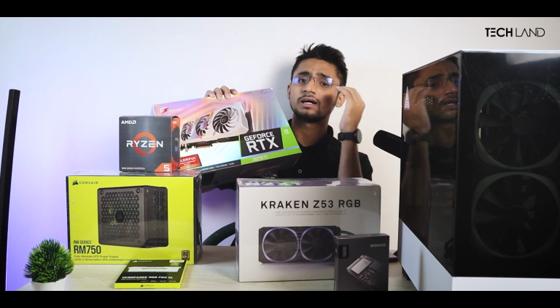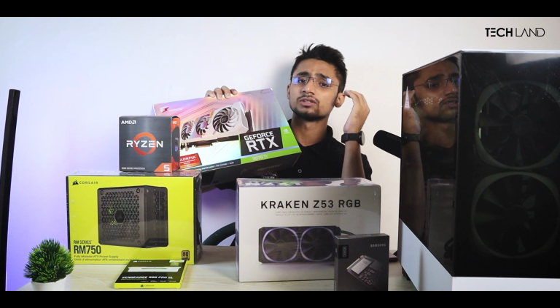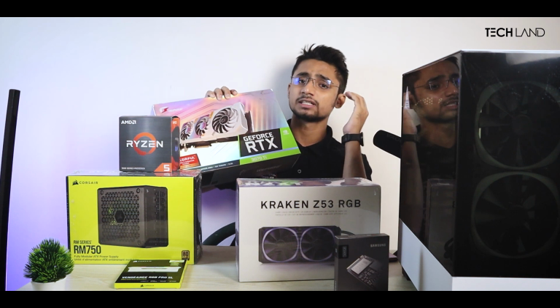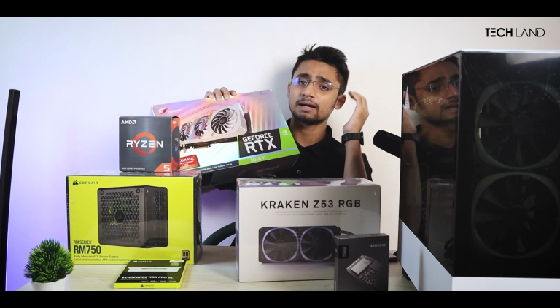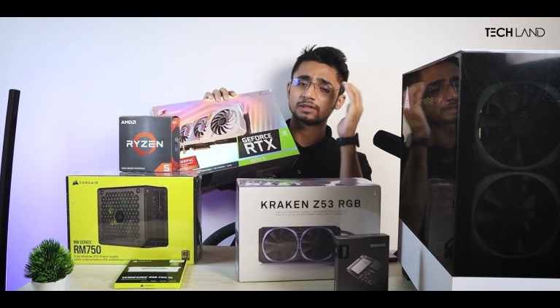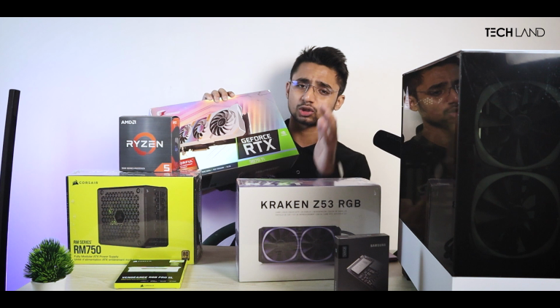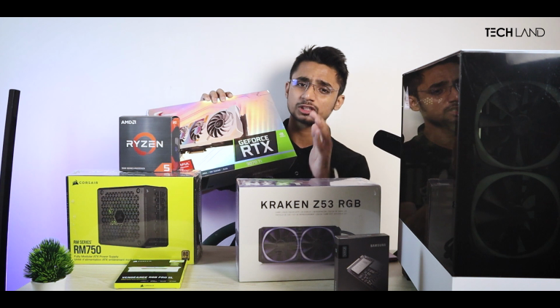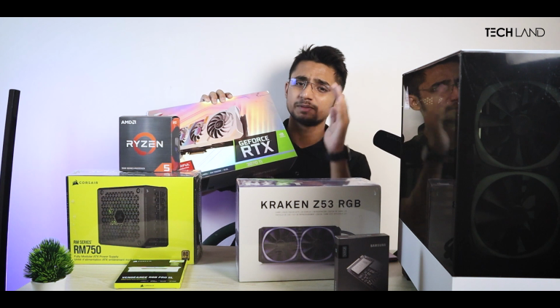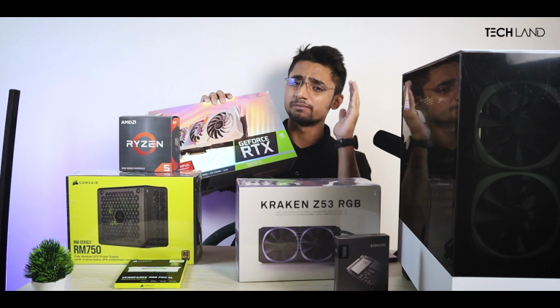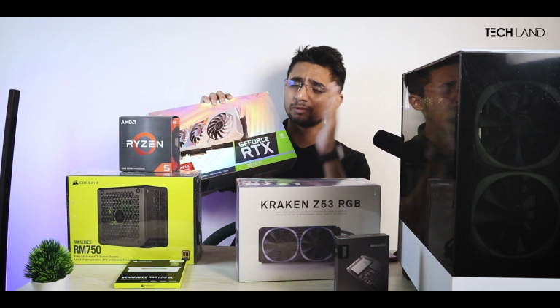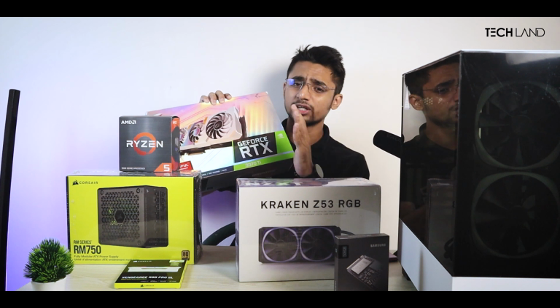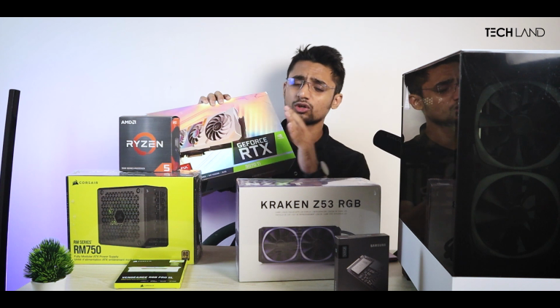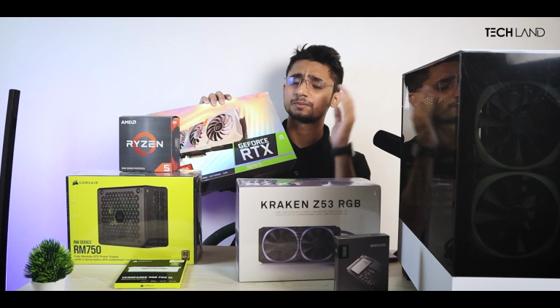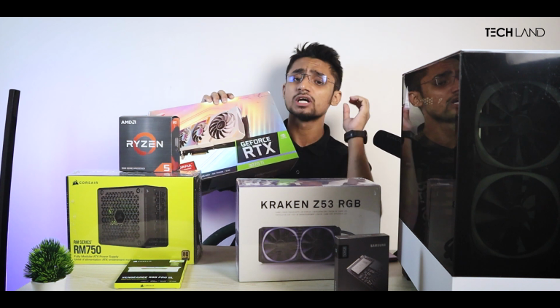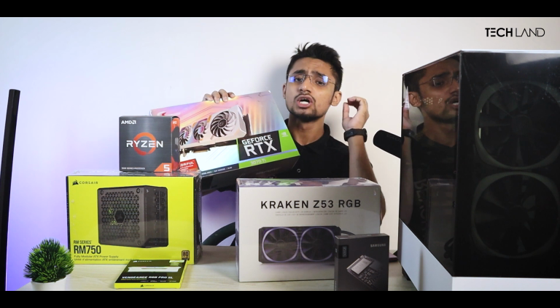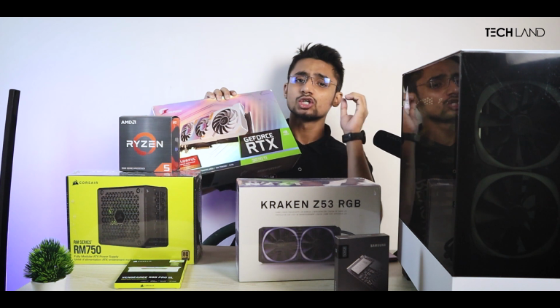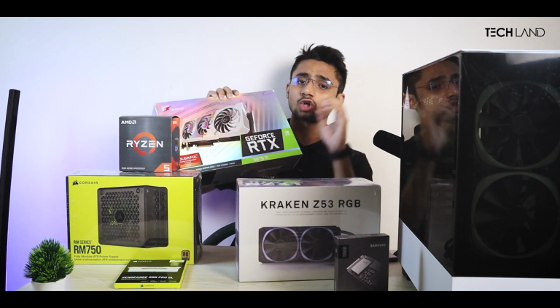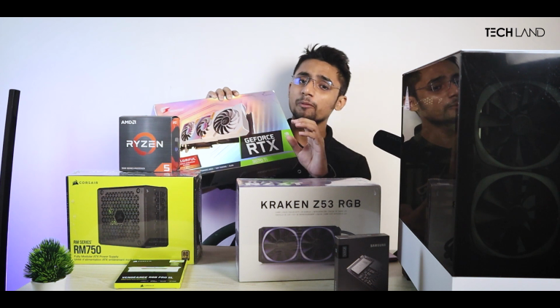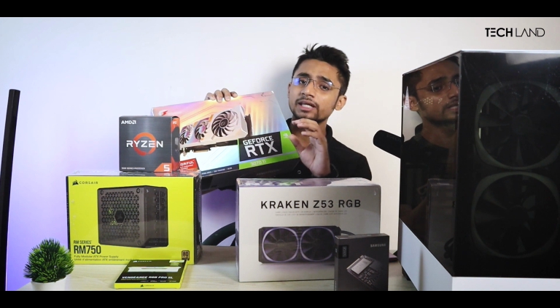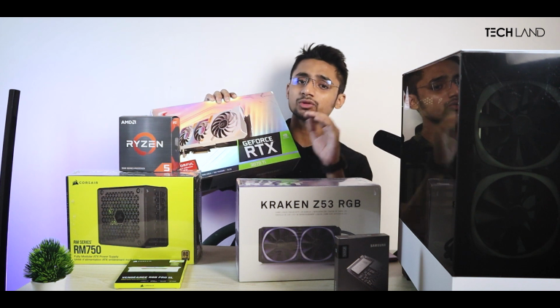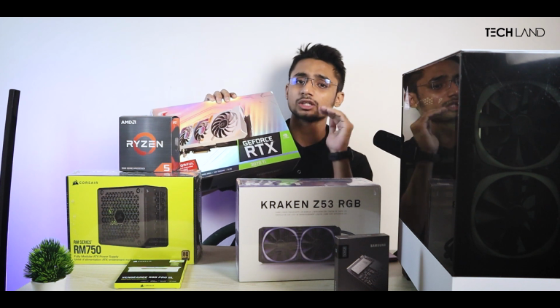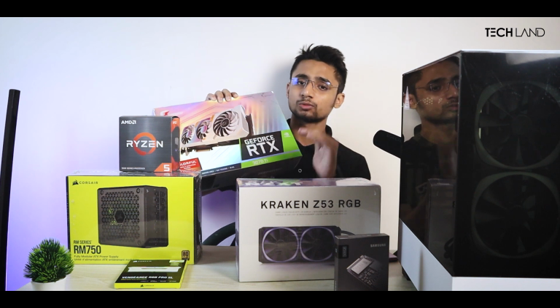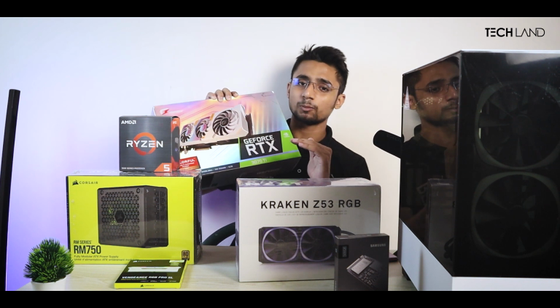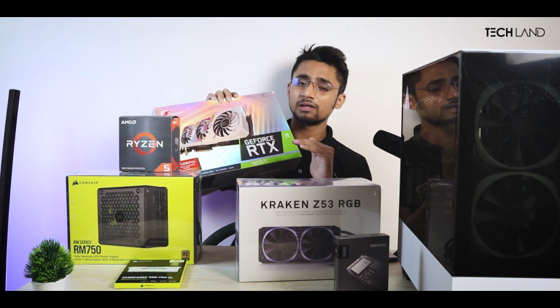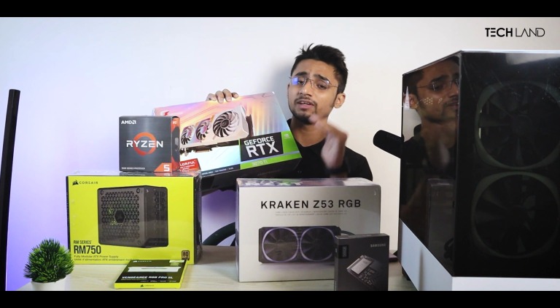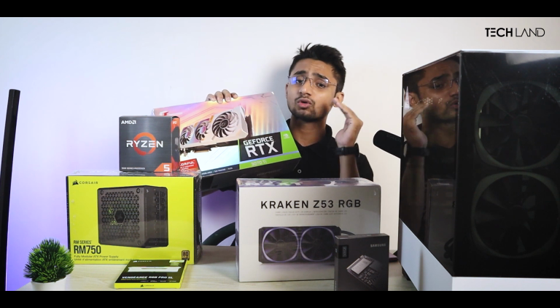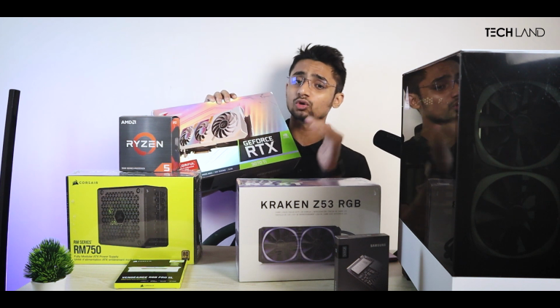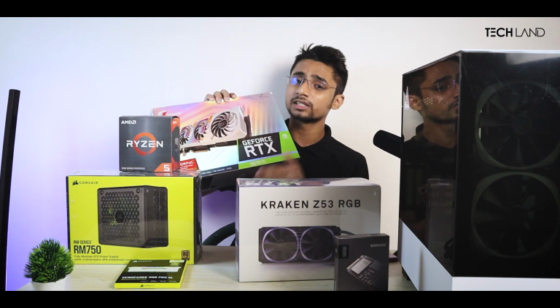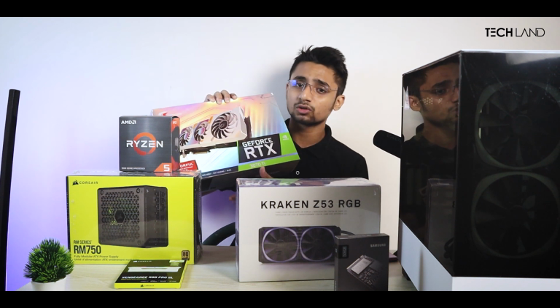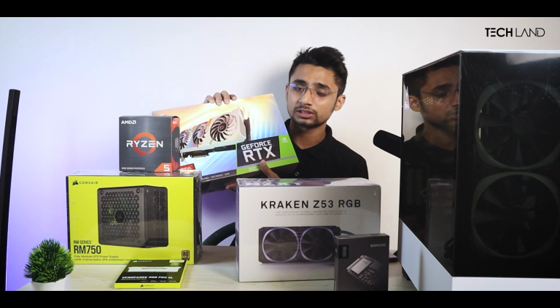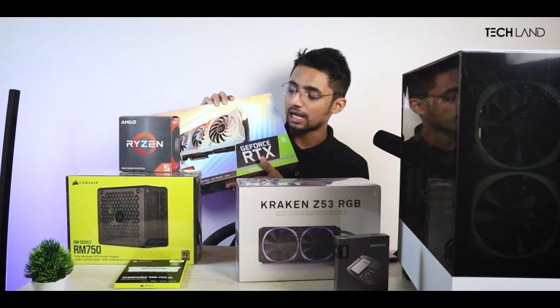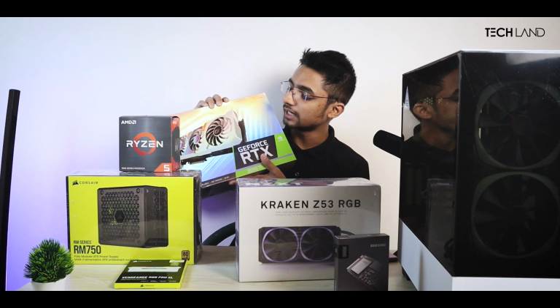Looking at the specs: megahertz clock speed, memory clock speed — I am very happy to see the performance on this one.